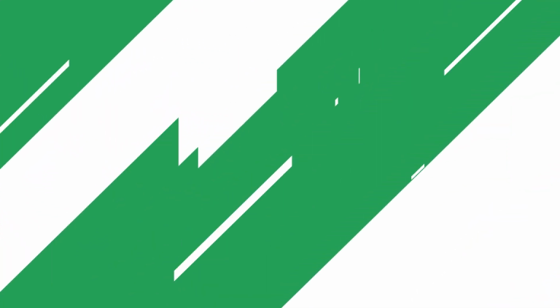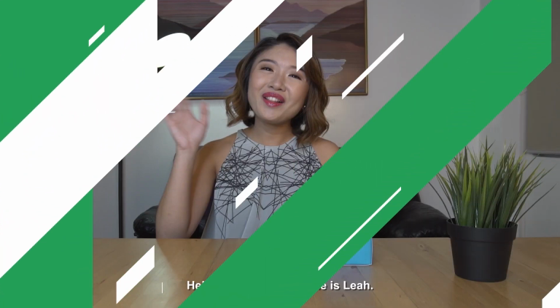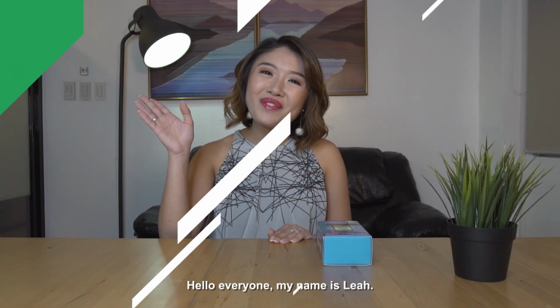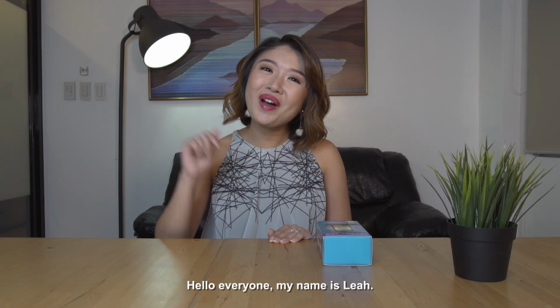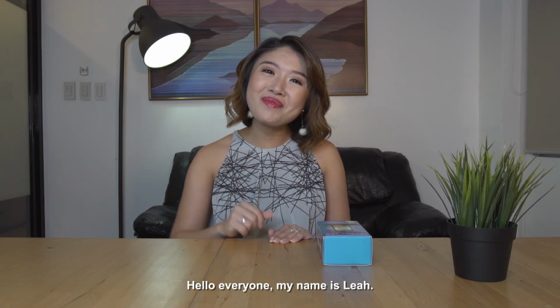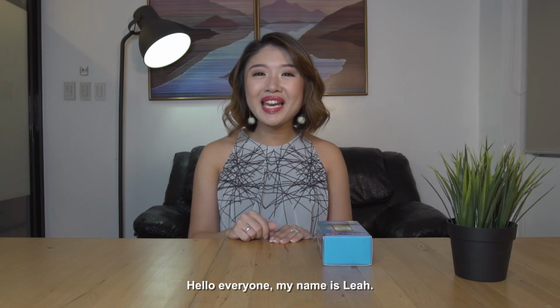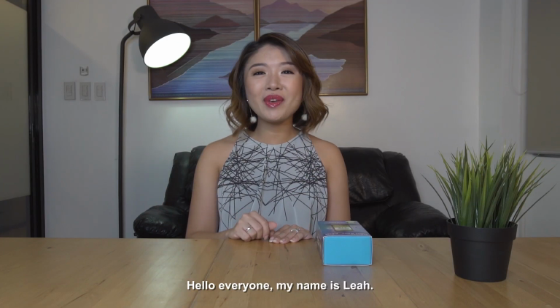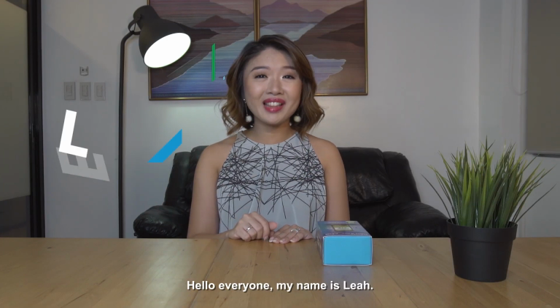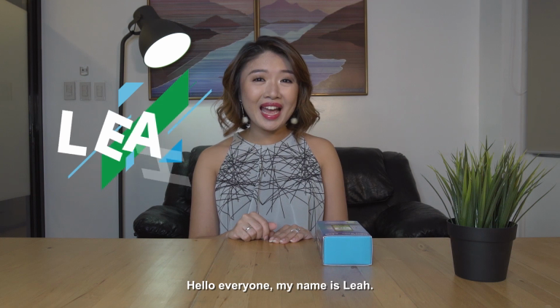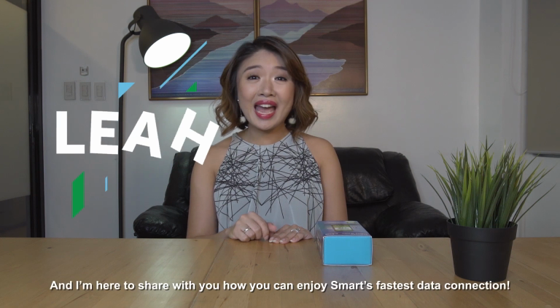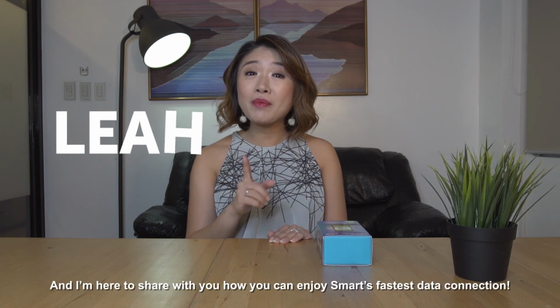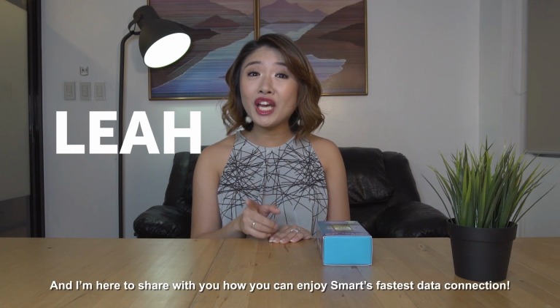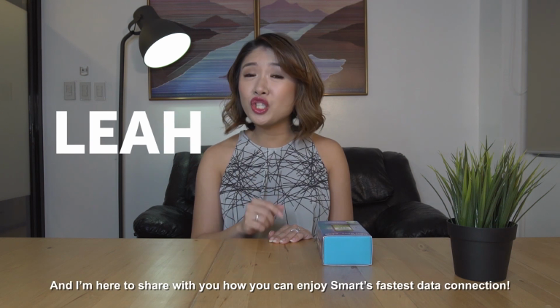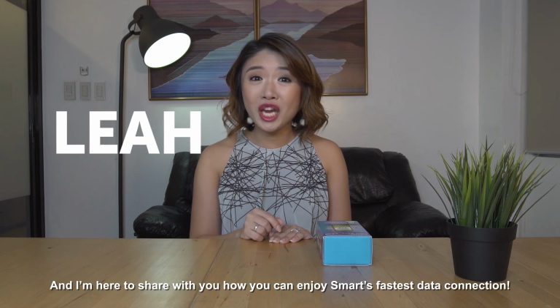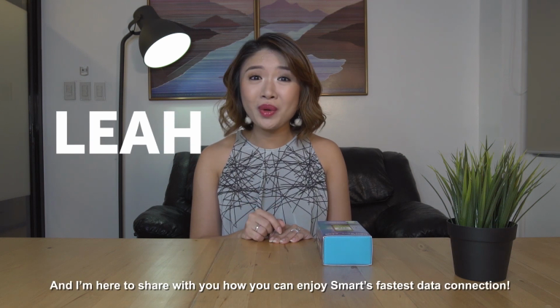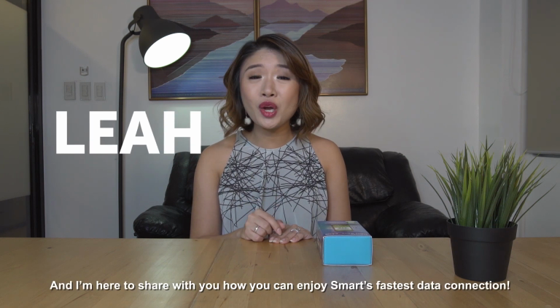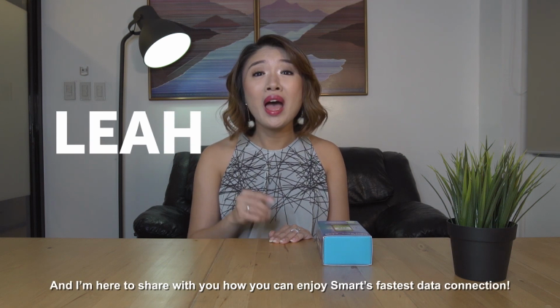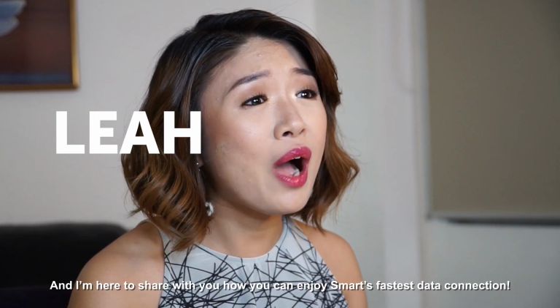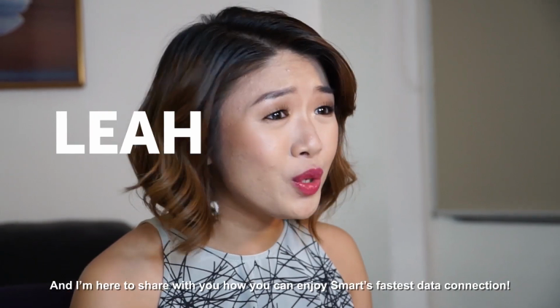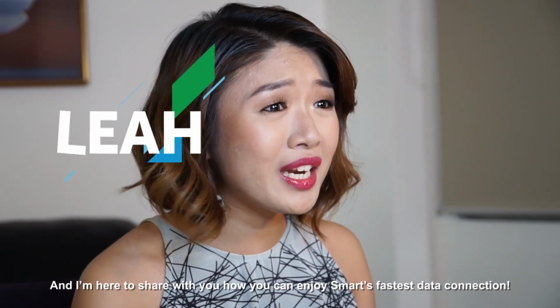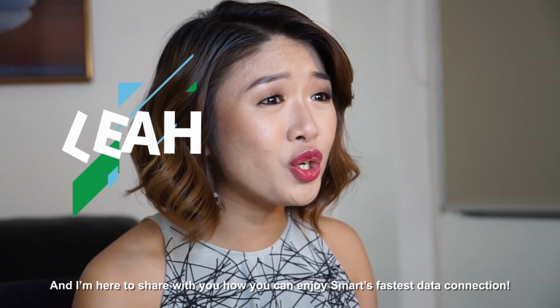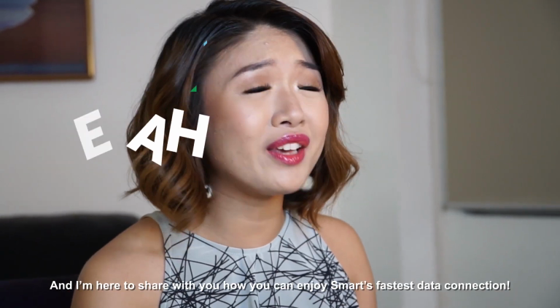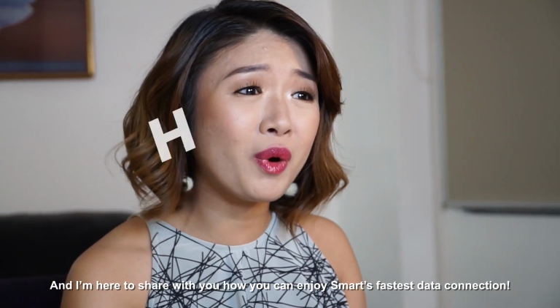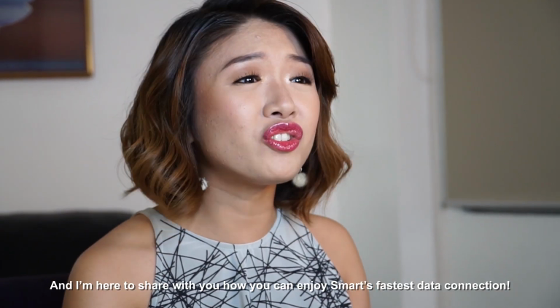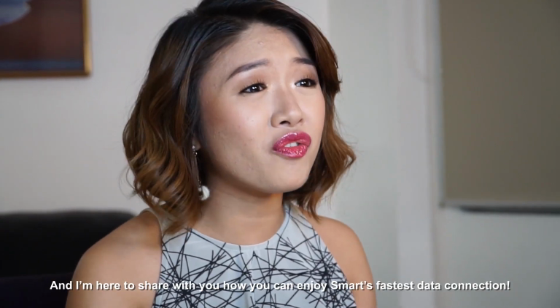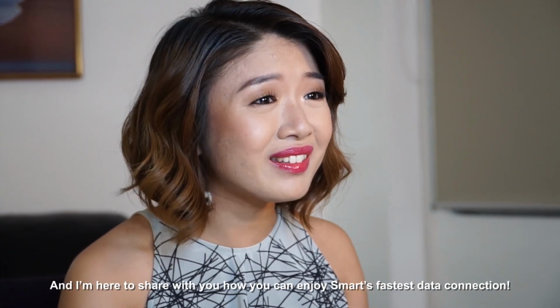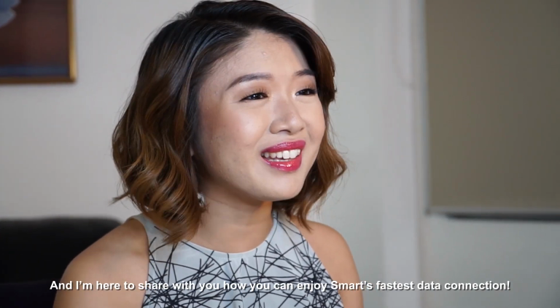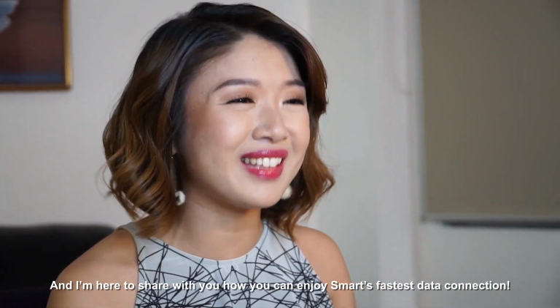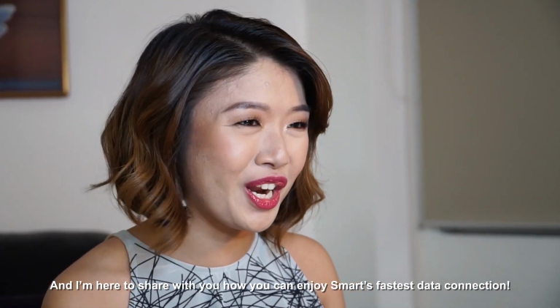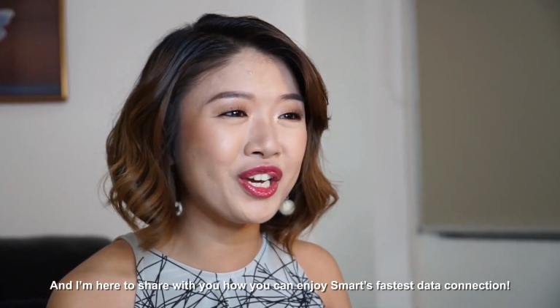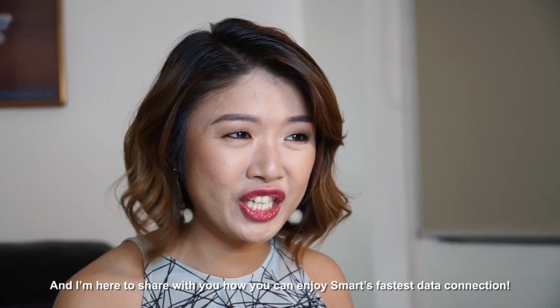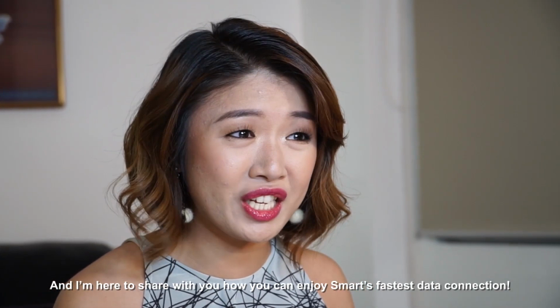Hello everyone! My name is Lea and I'm here to share with you how you can enjoy SMART's fastest data connection.